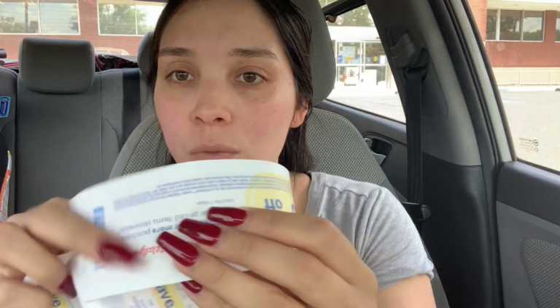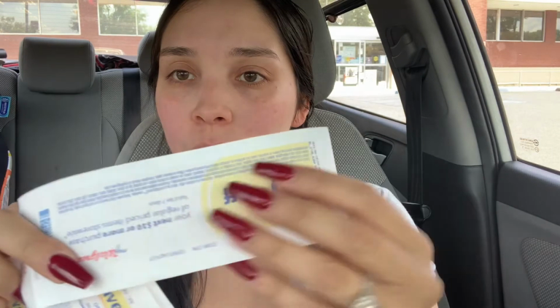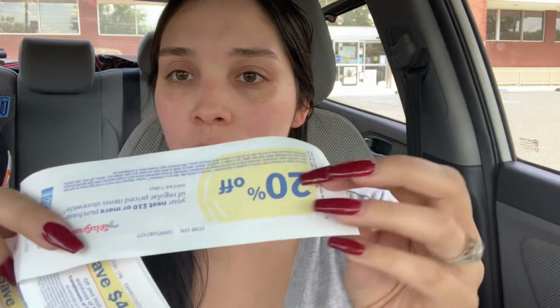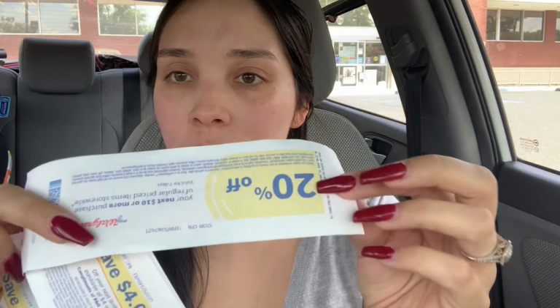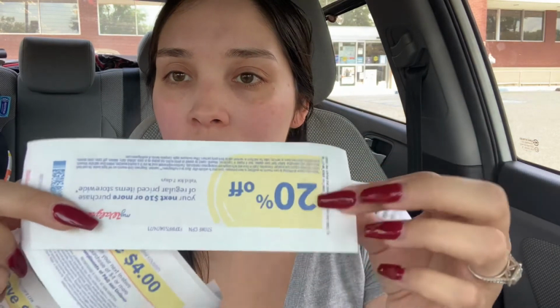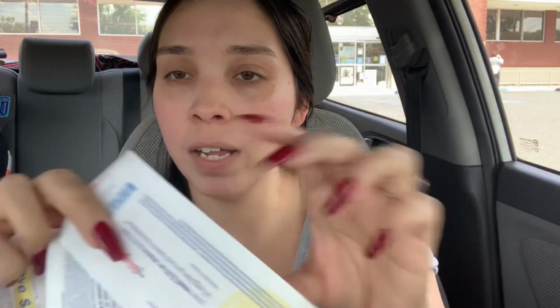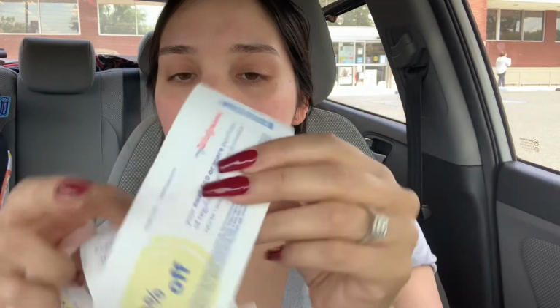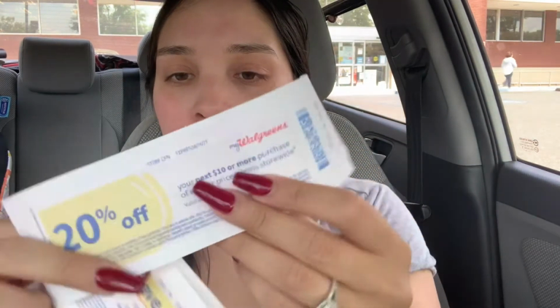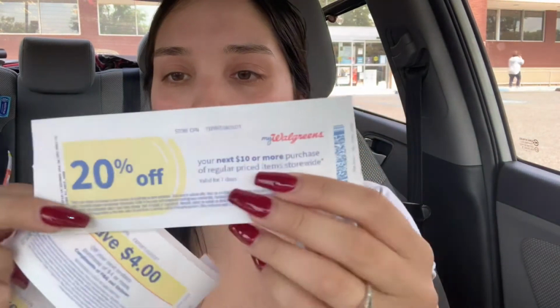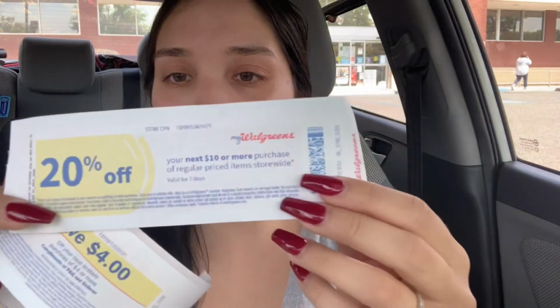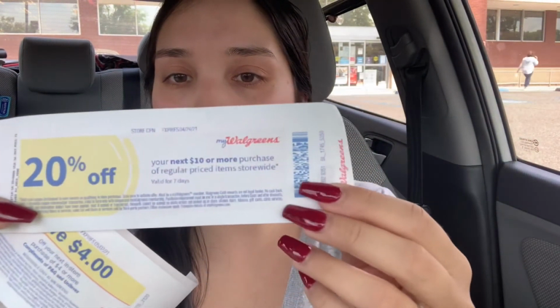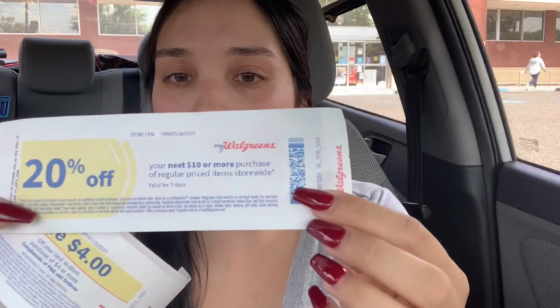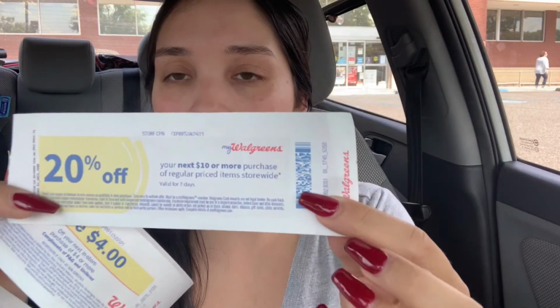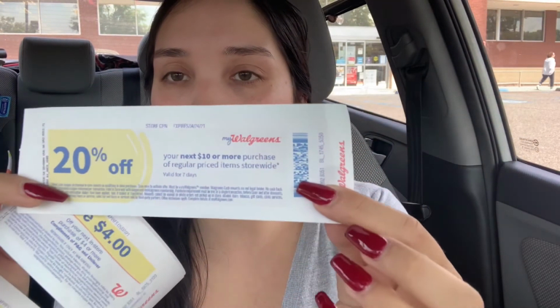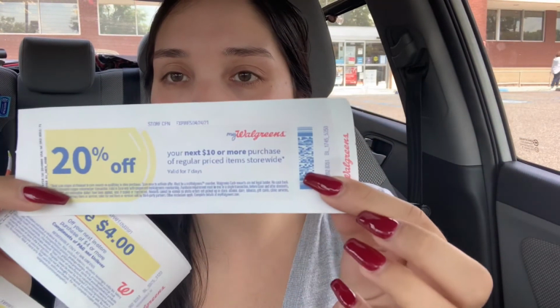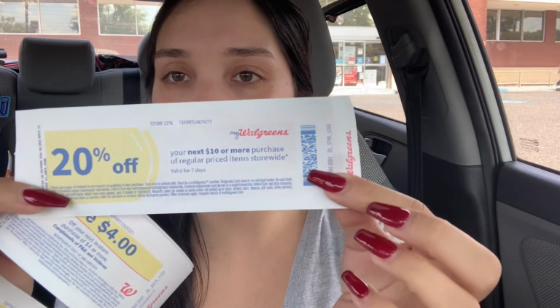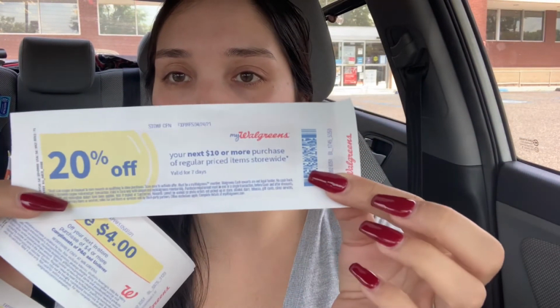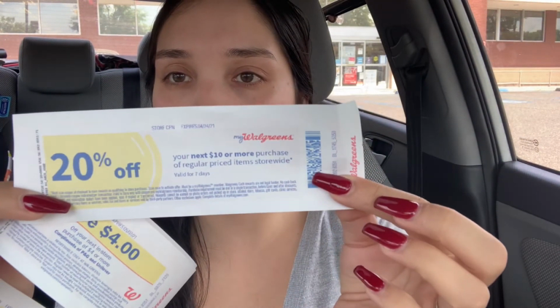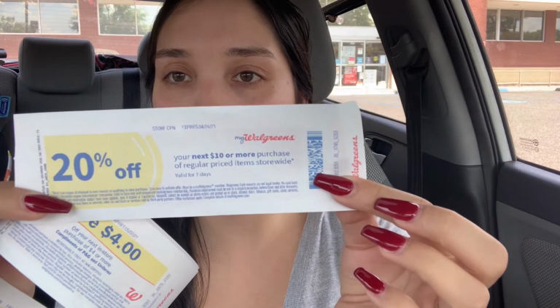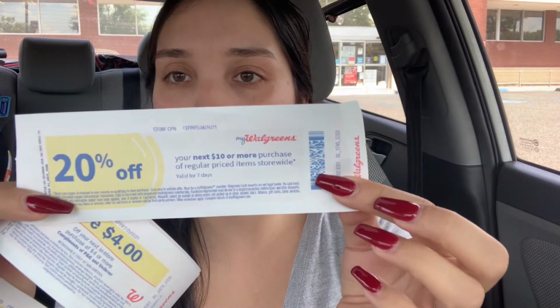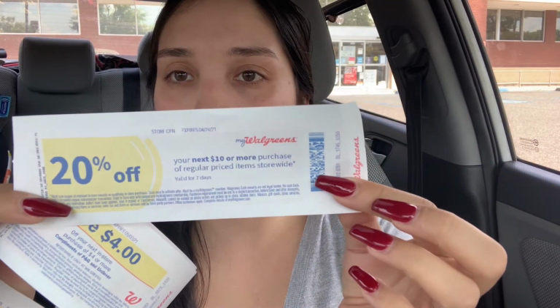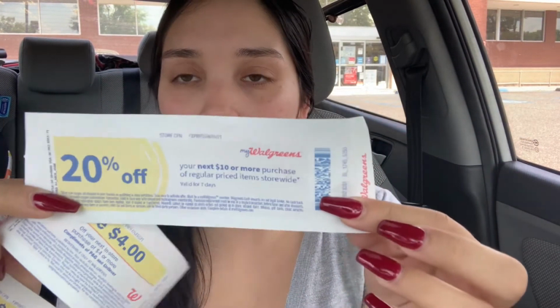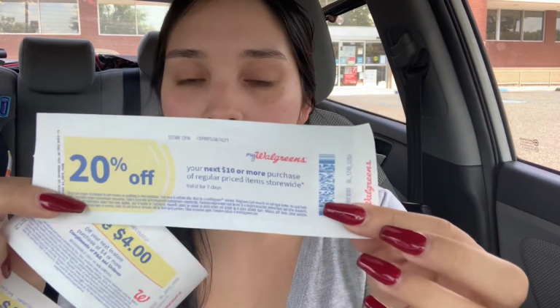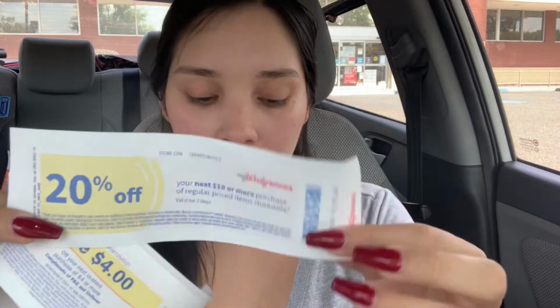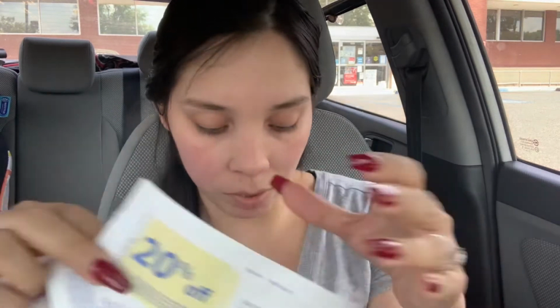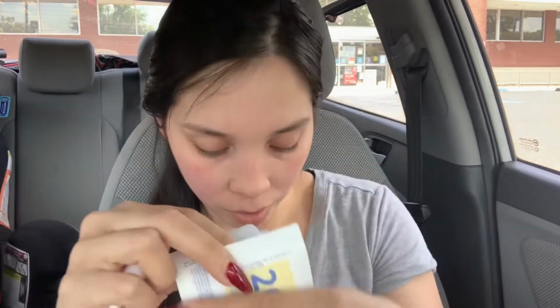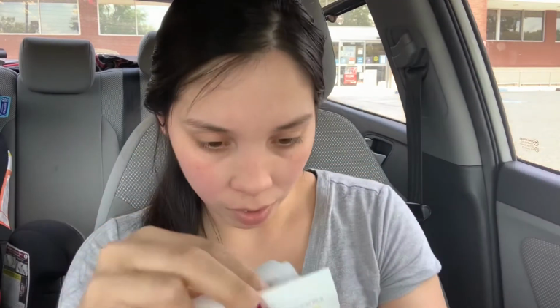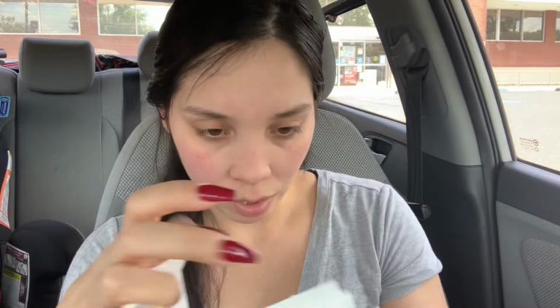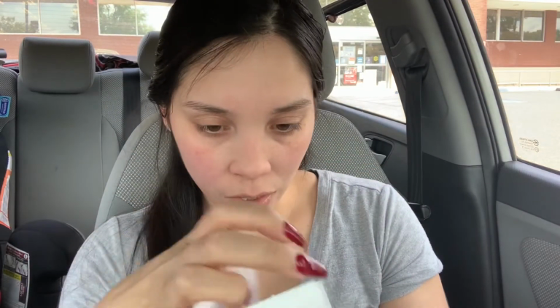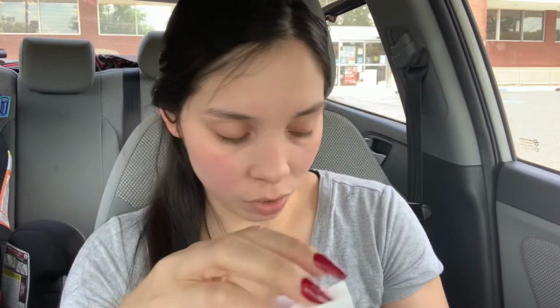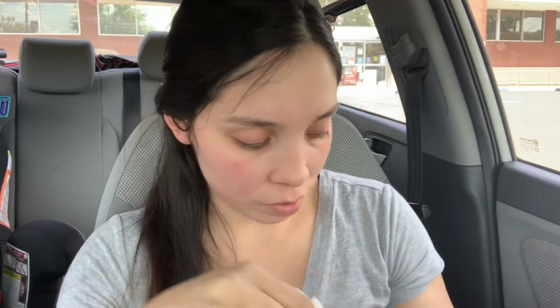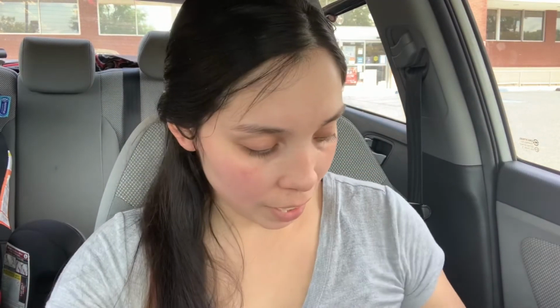And there's also a 20% off your next $10 purchase on regular priced items.